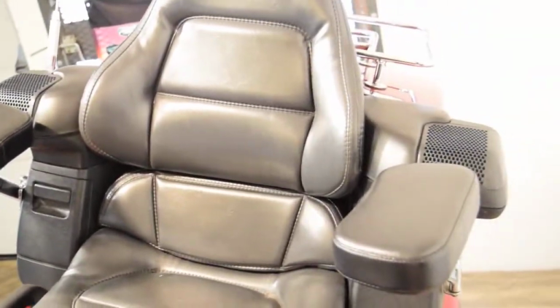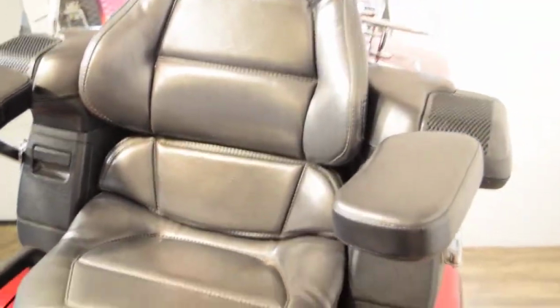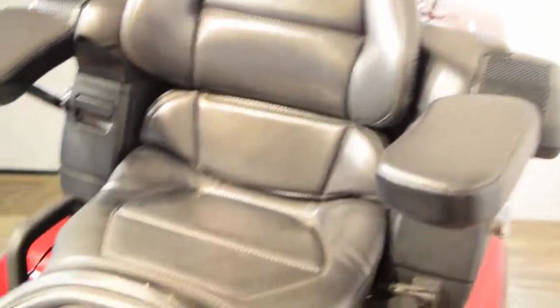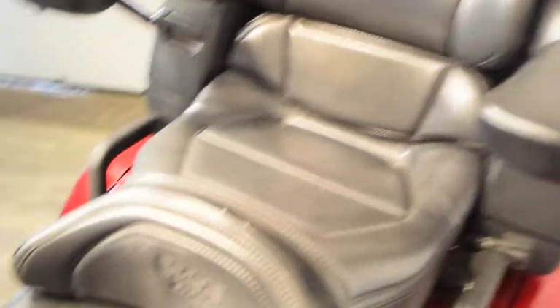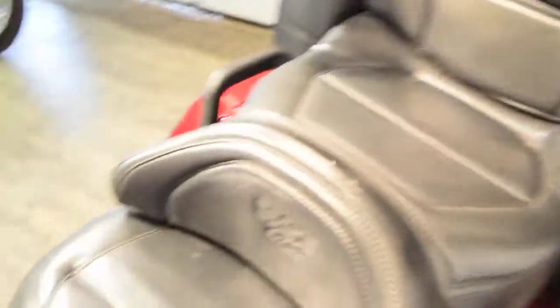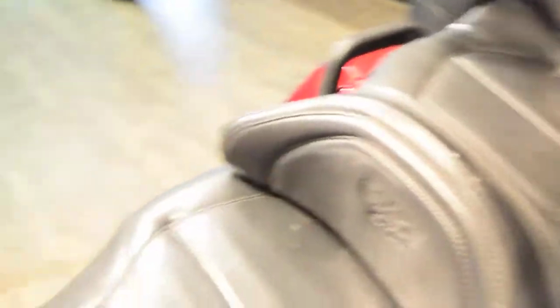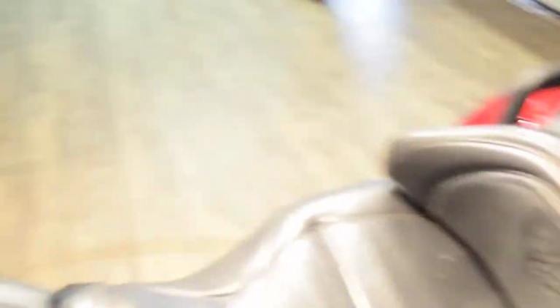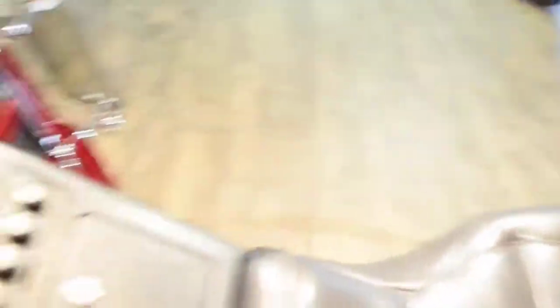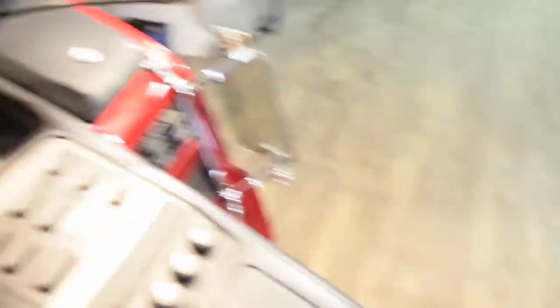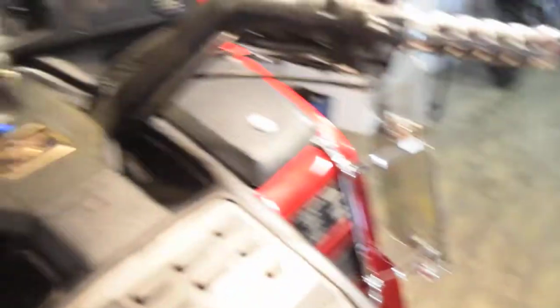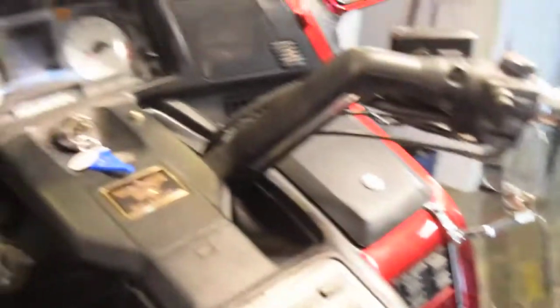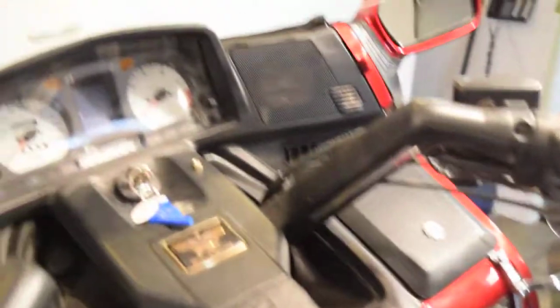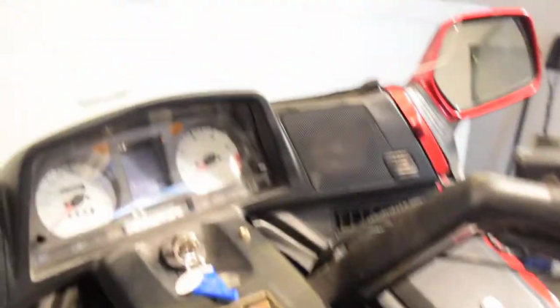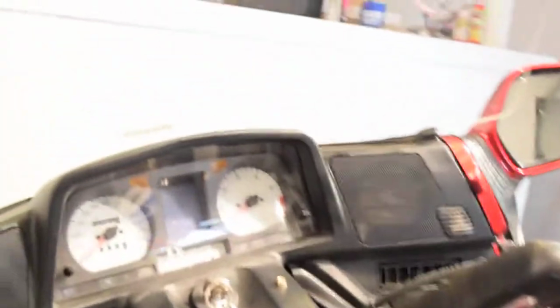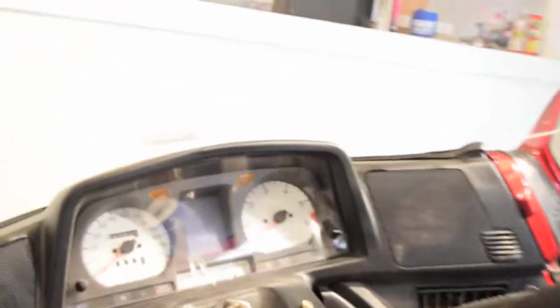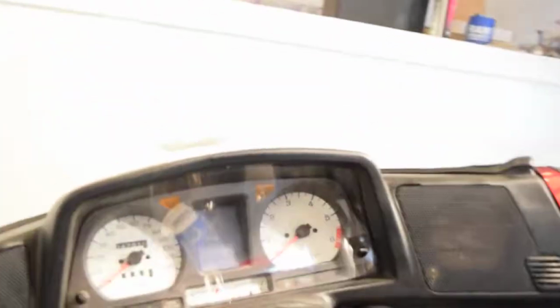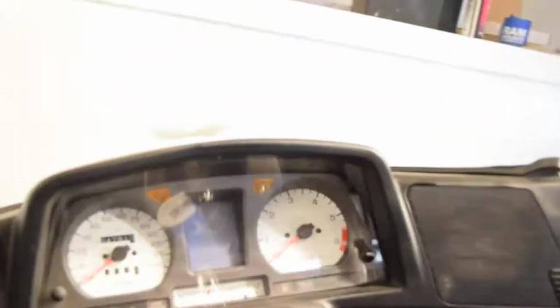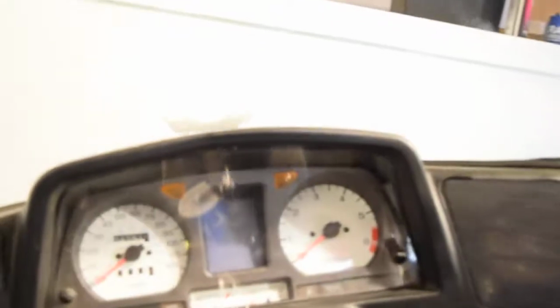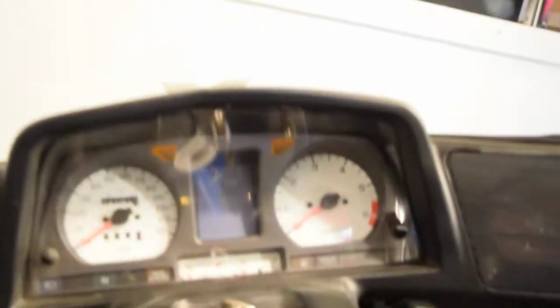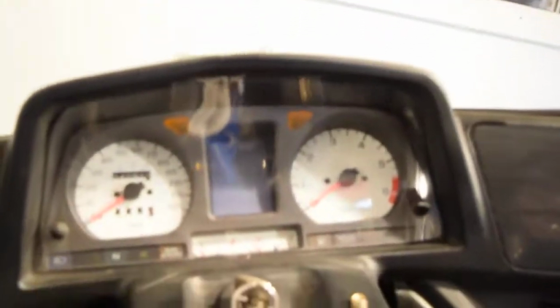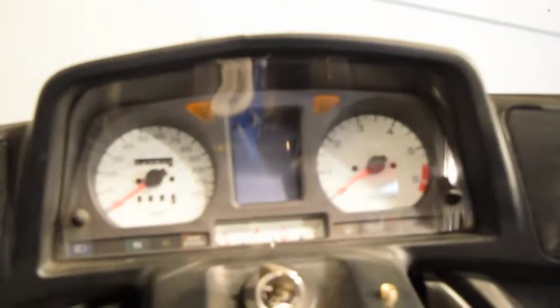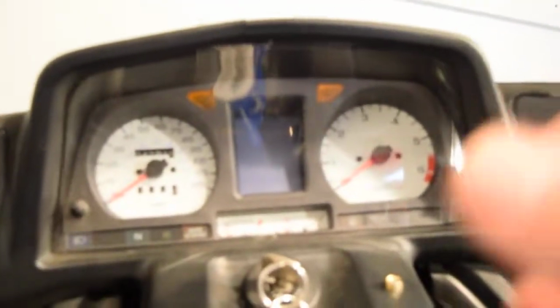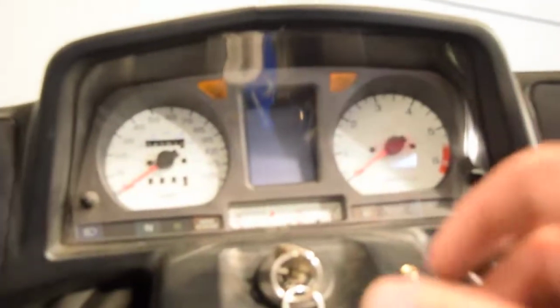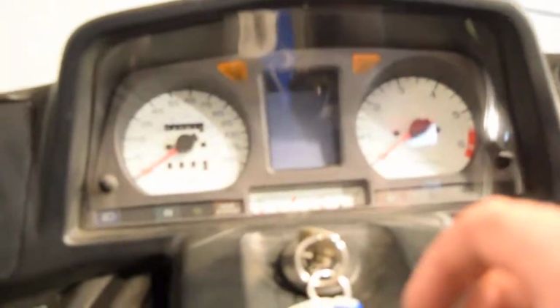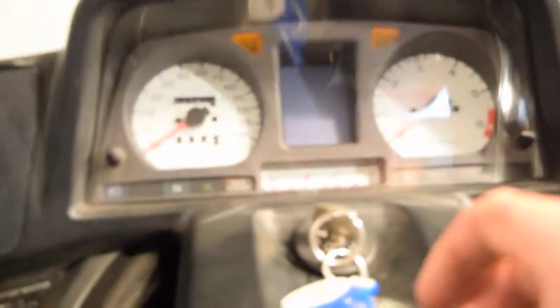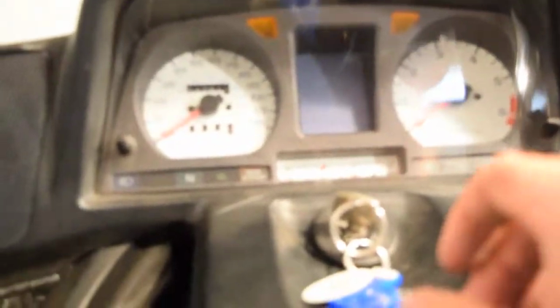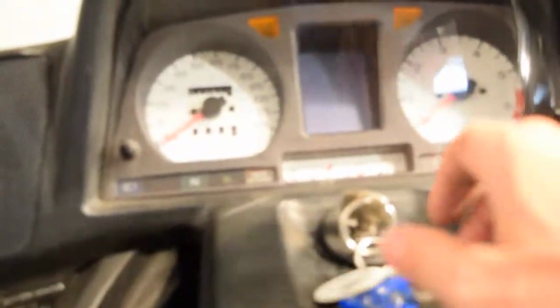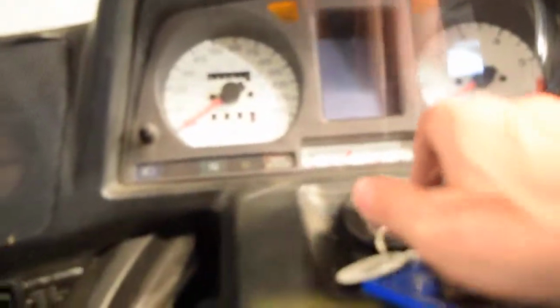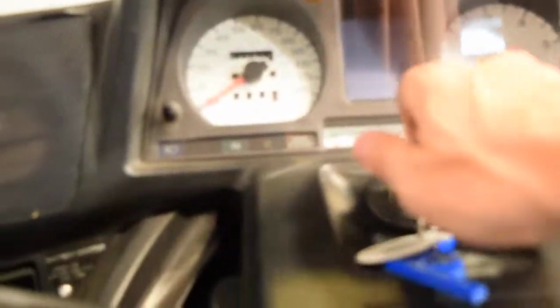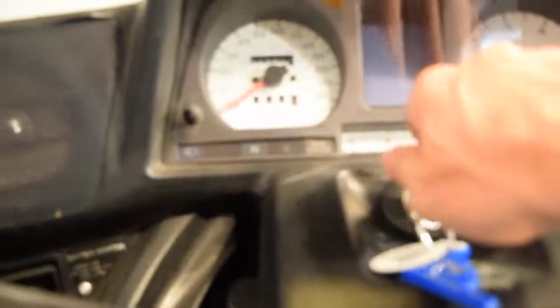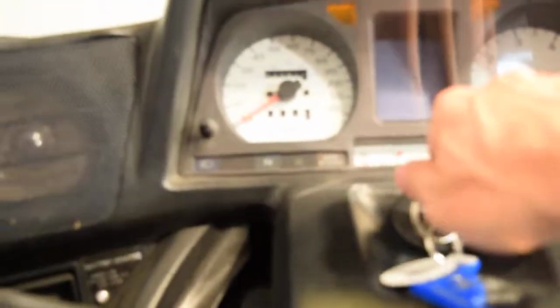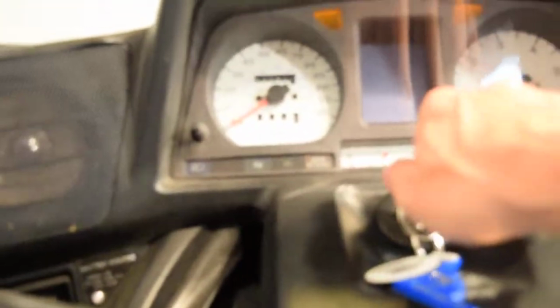Let me fire it up for you. The exact miles are 47,915.